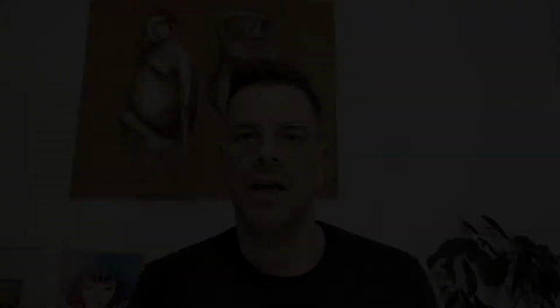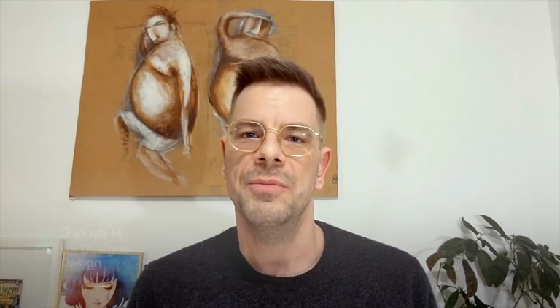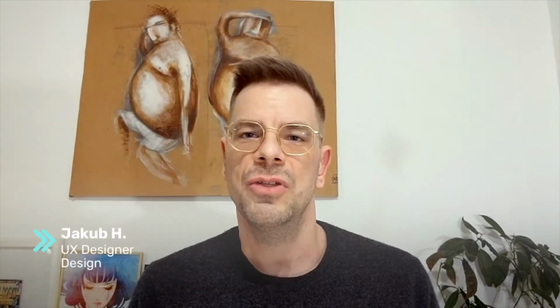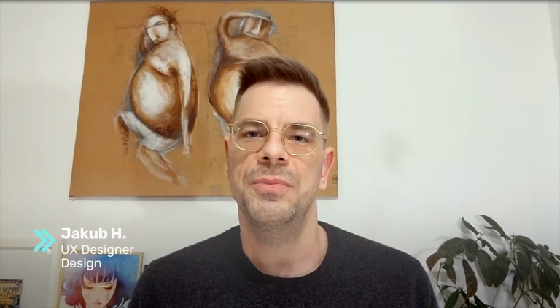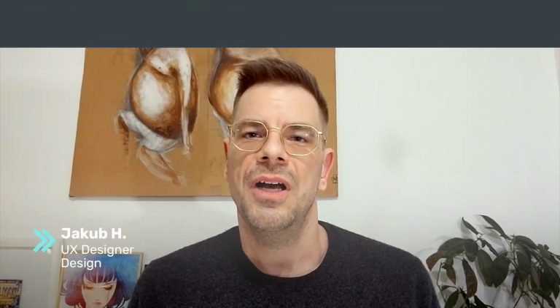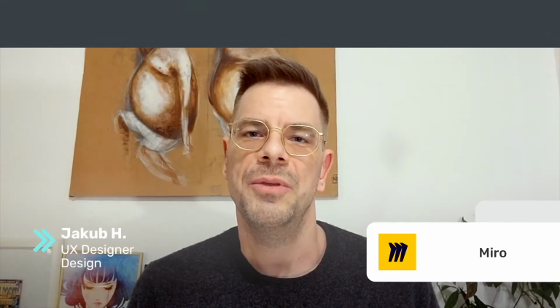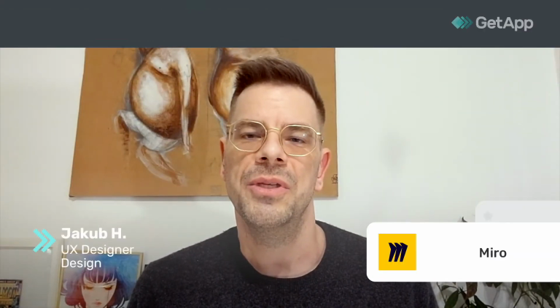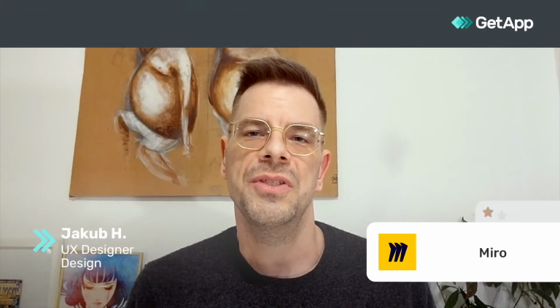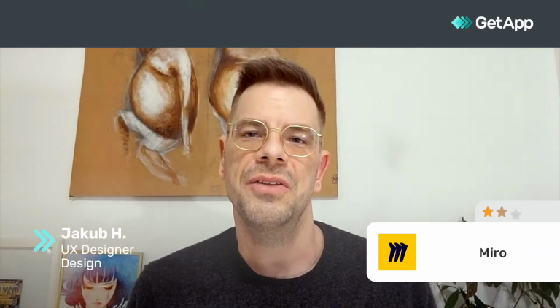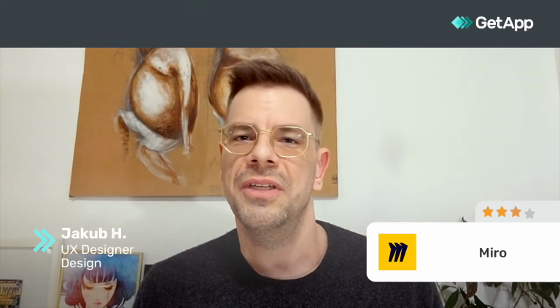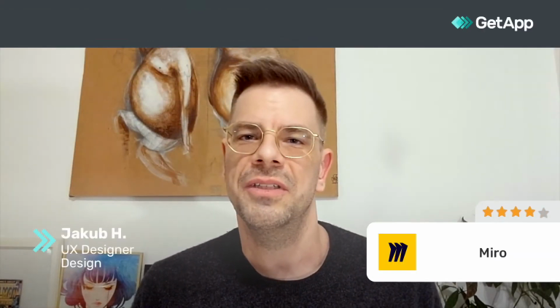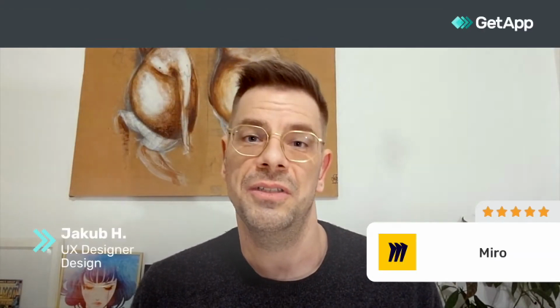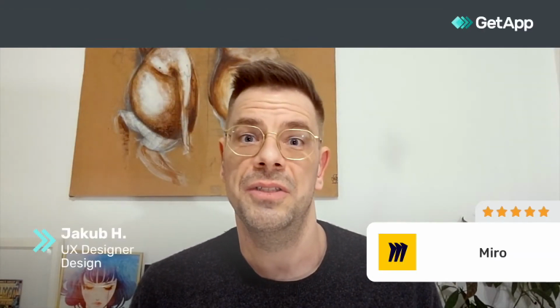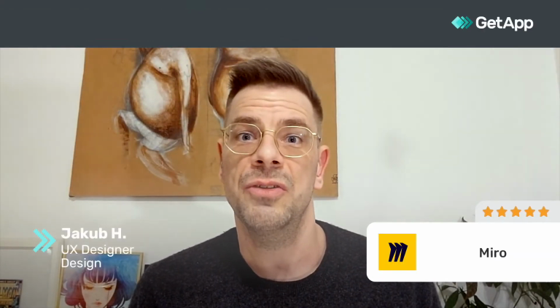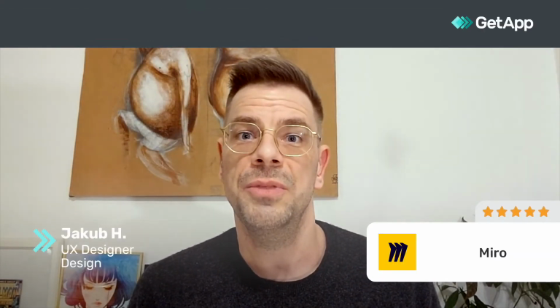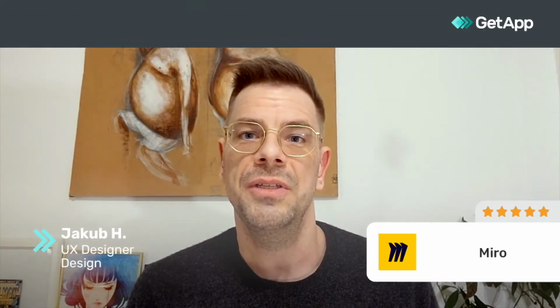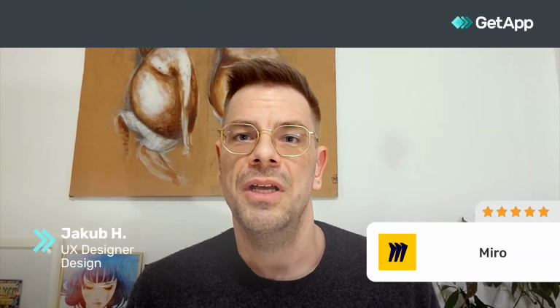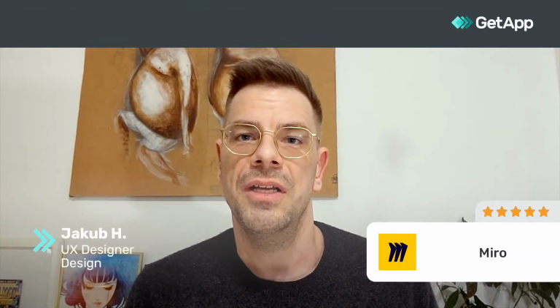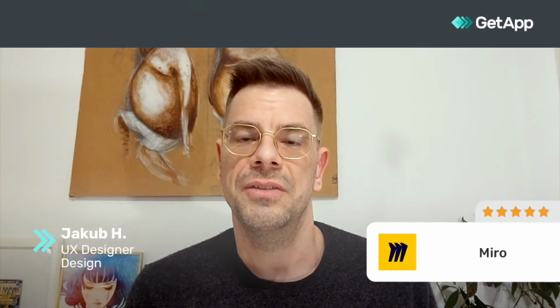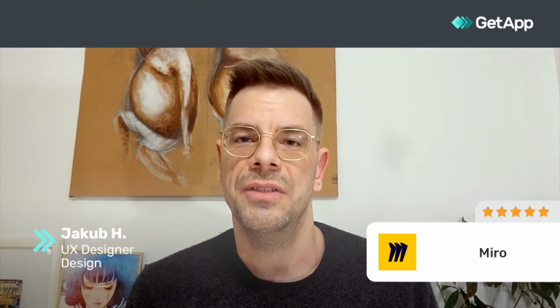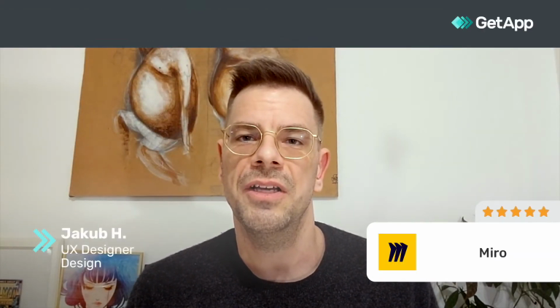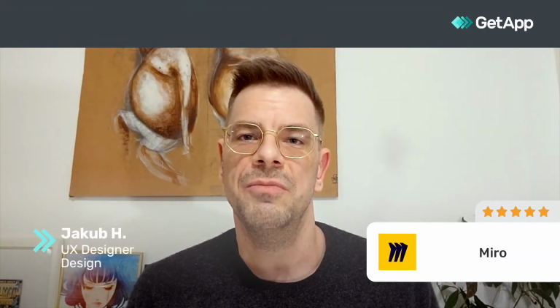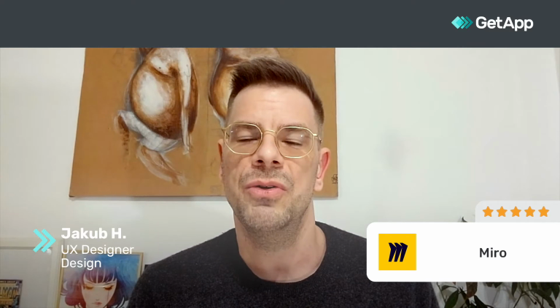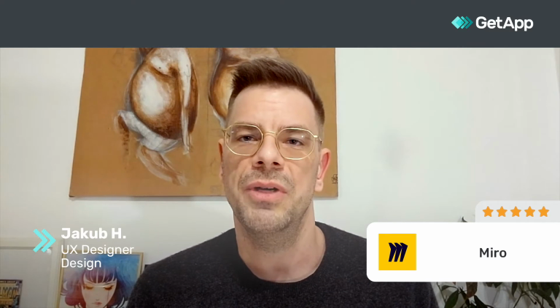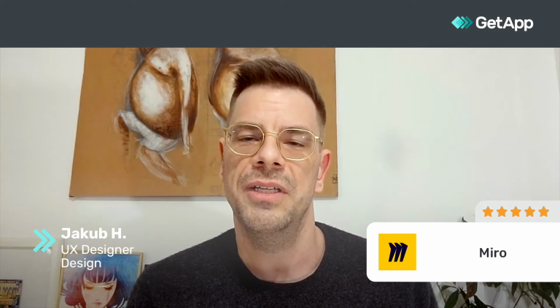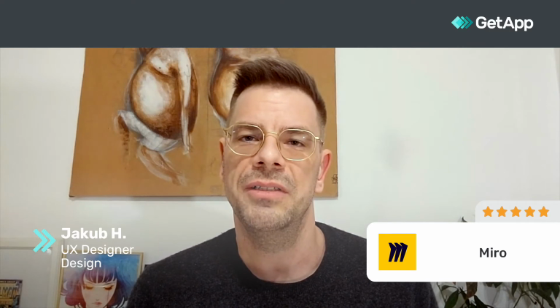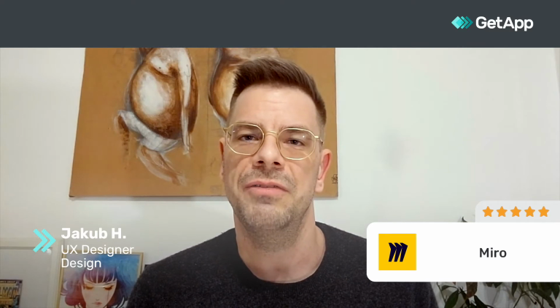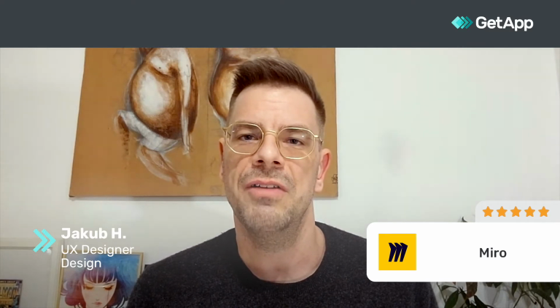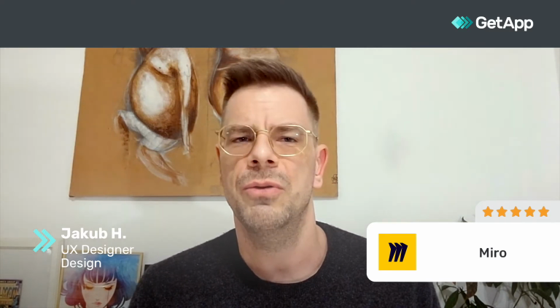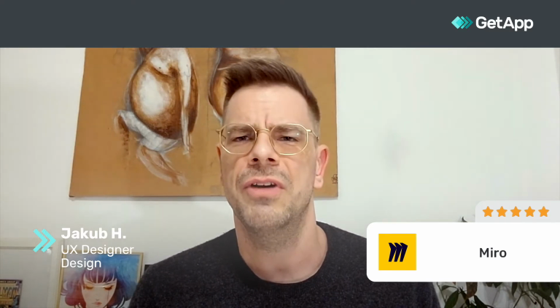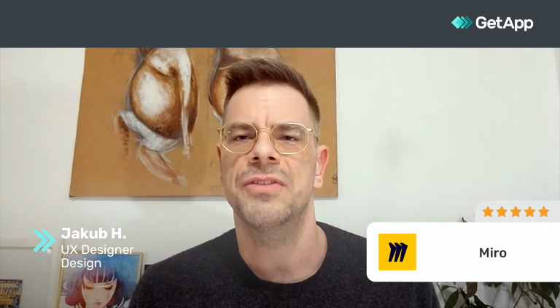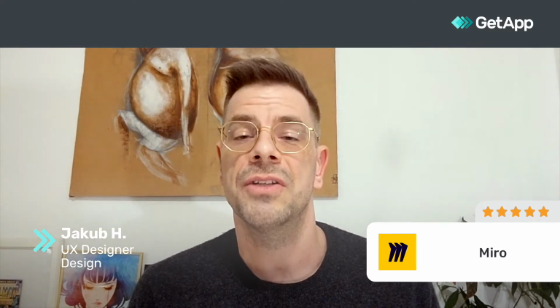Hi, I'm Jakub. I'm a UX designer at a design company and I give Miro a 5 out of 5 stars.